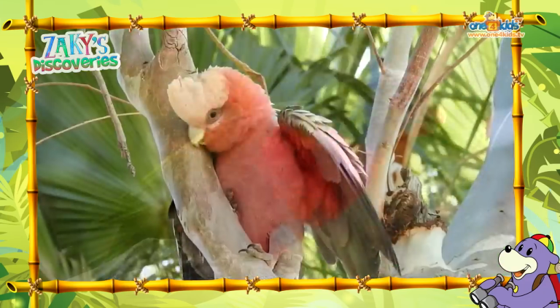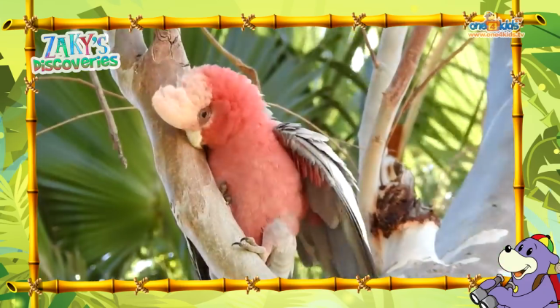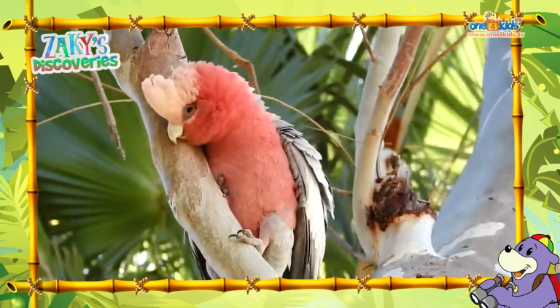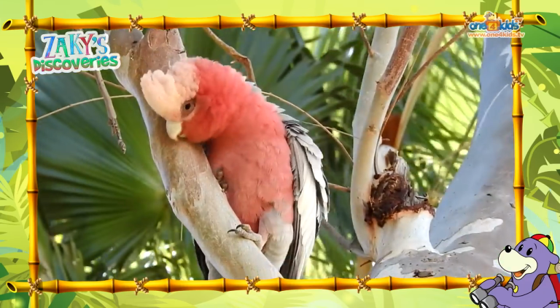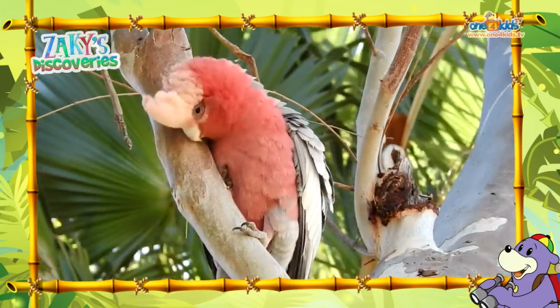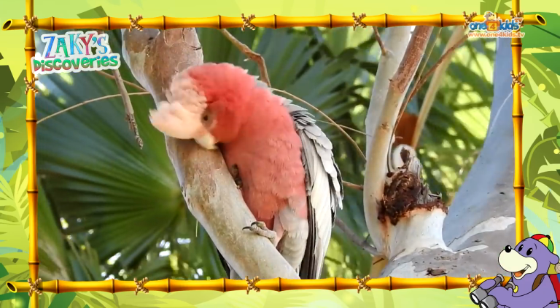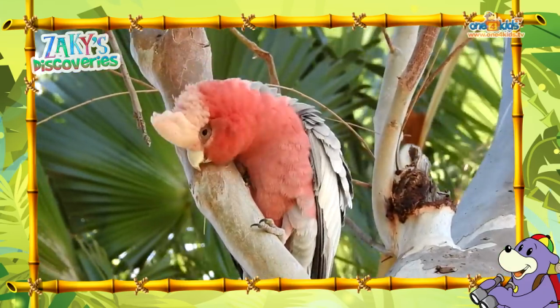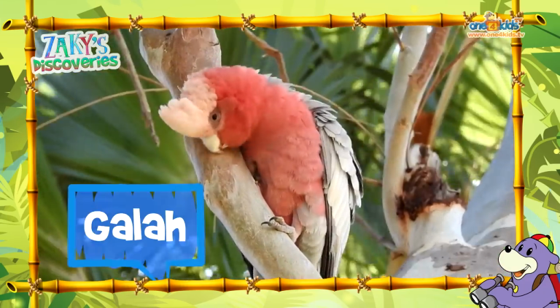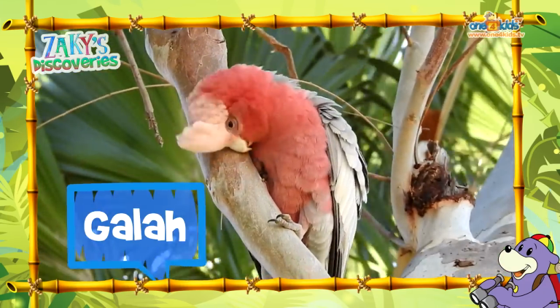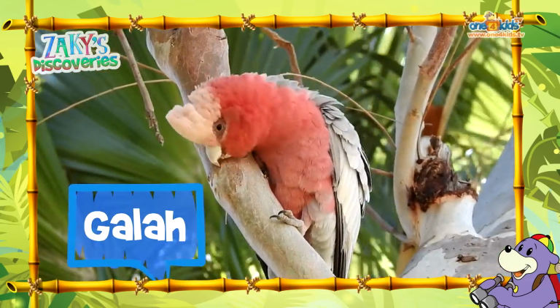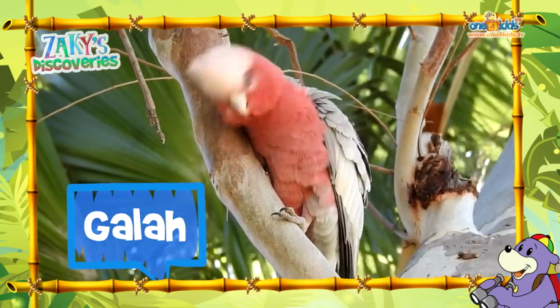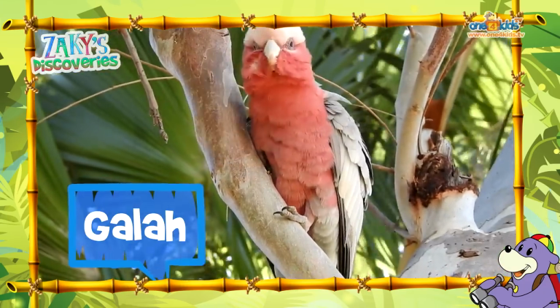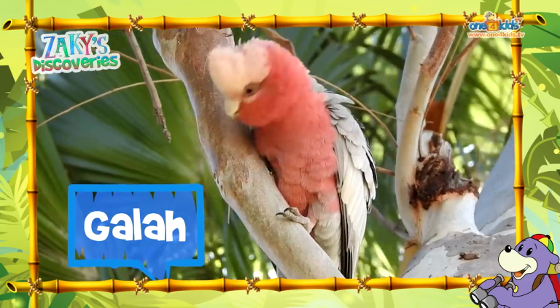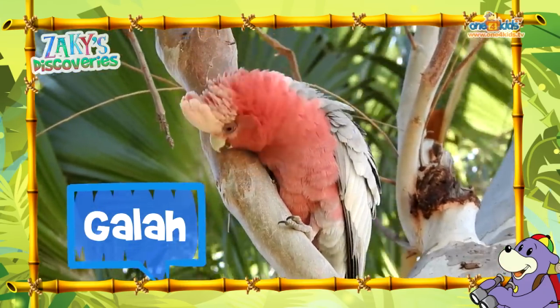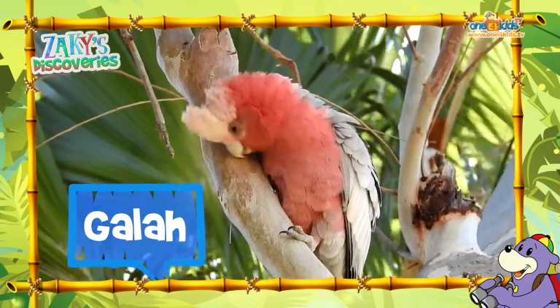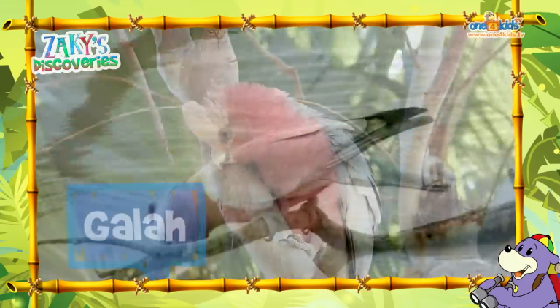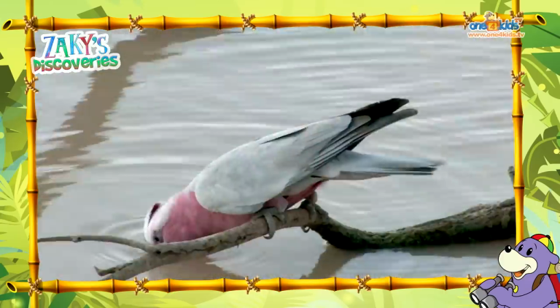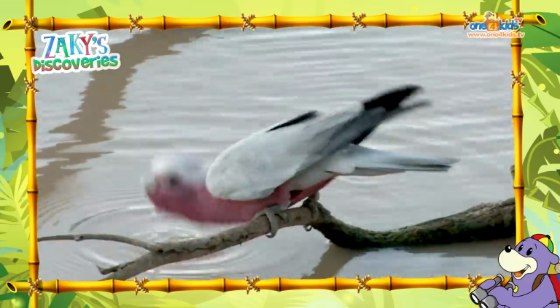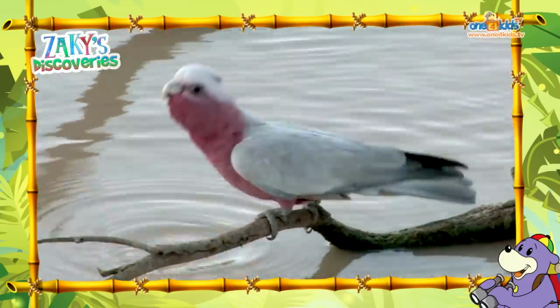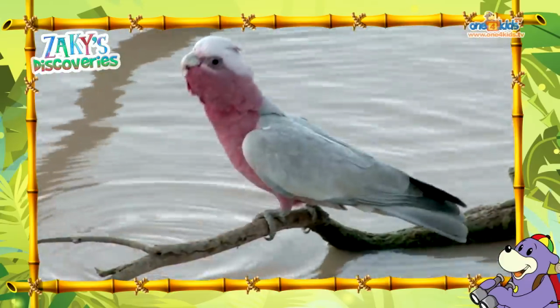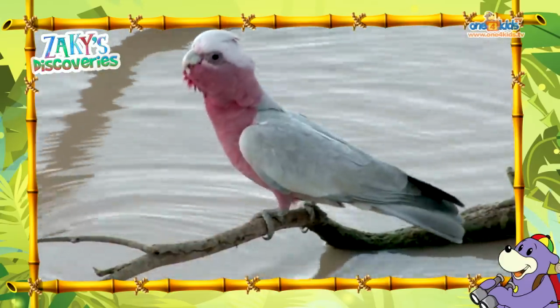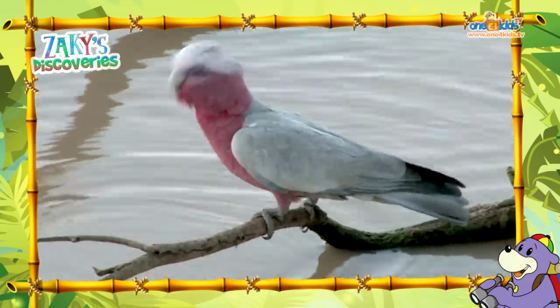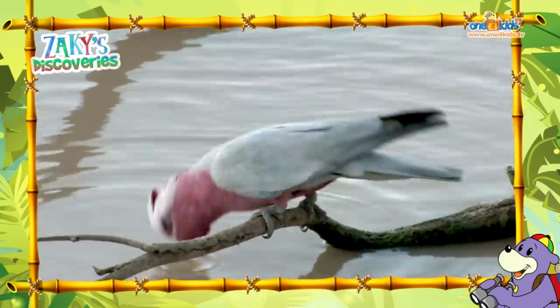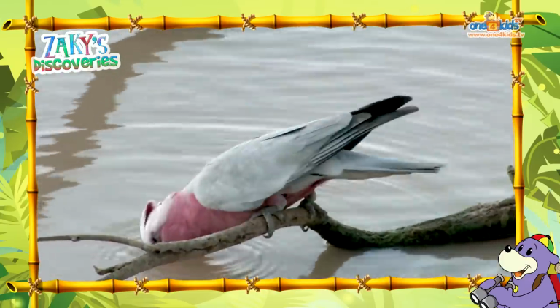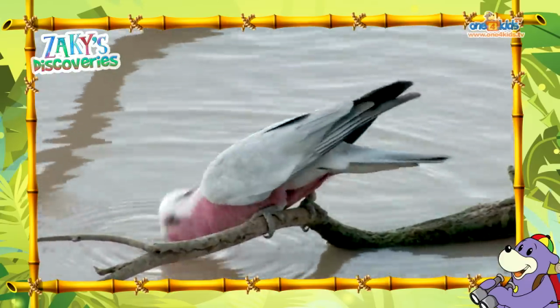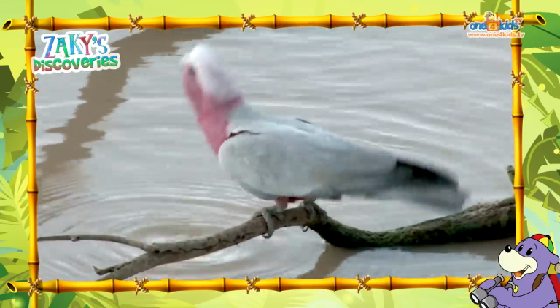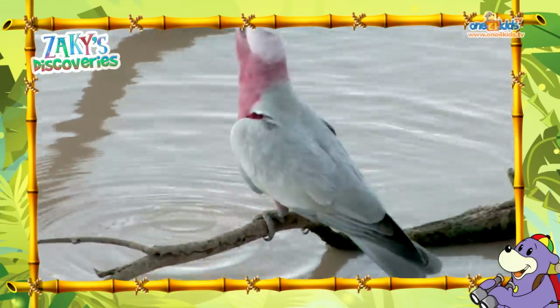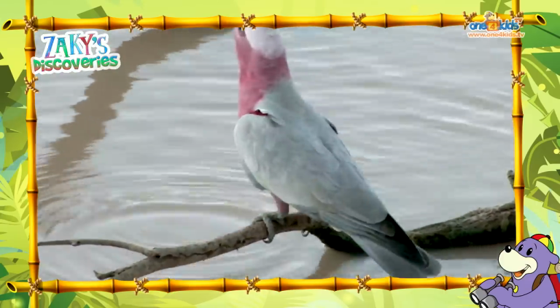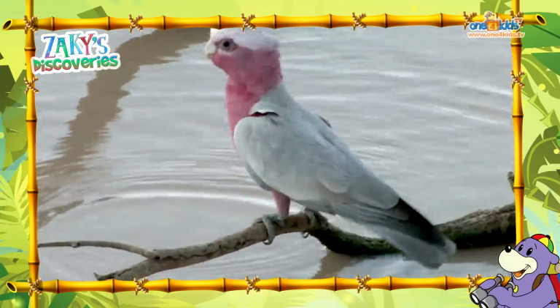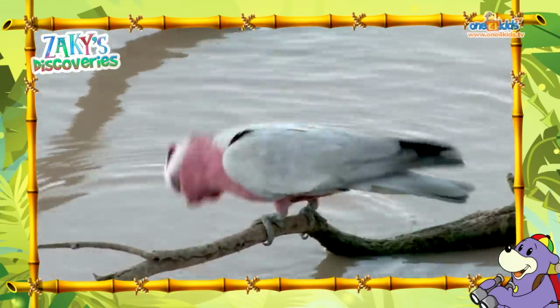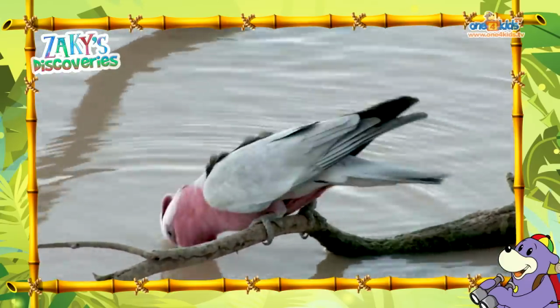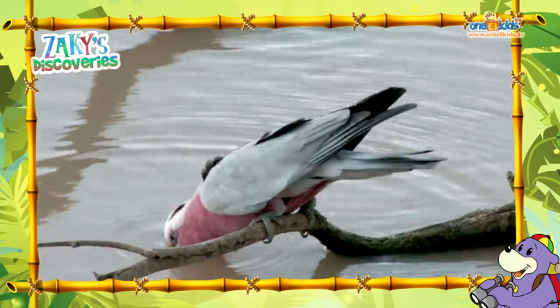Suhaila, look at that galah scratching its beak. And there's a galah drinking water. He must be thirsty.